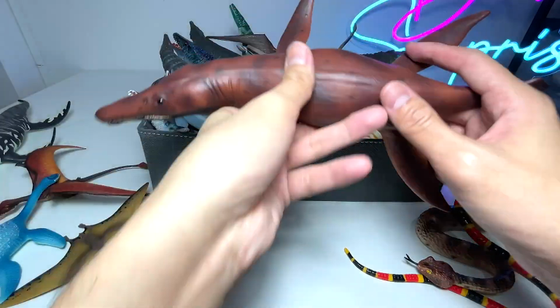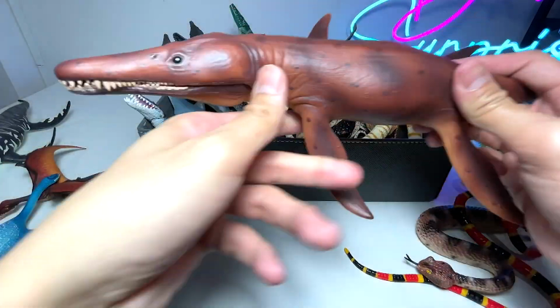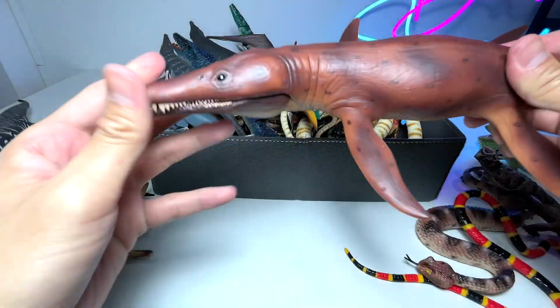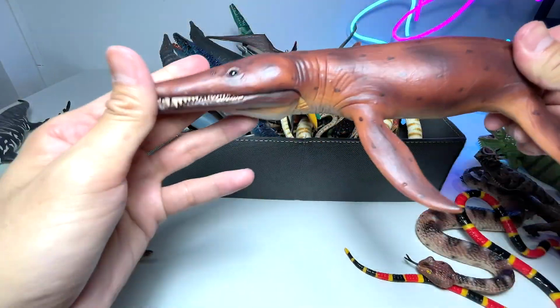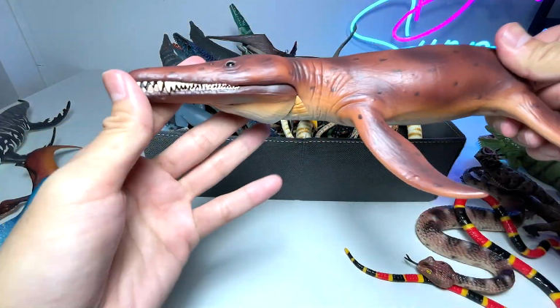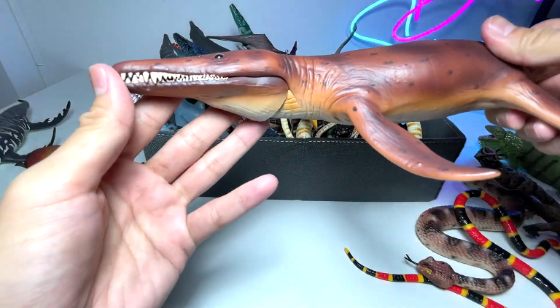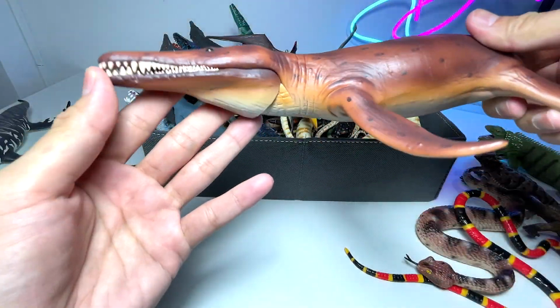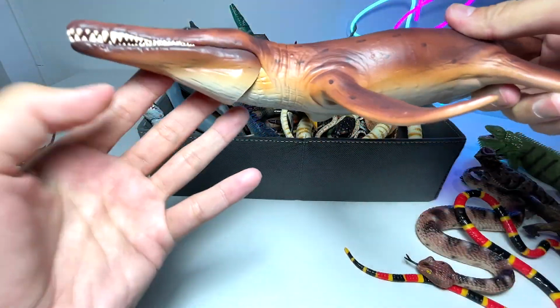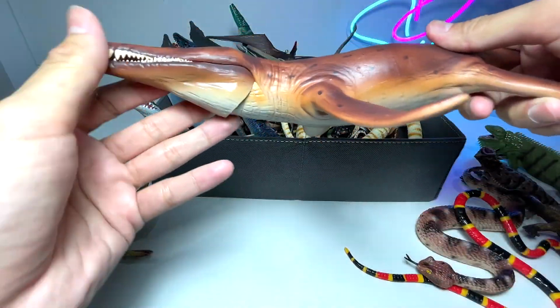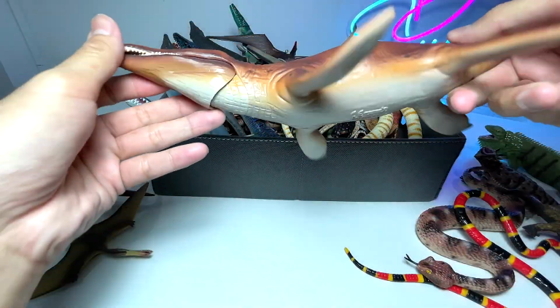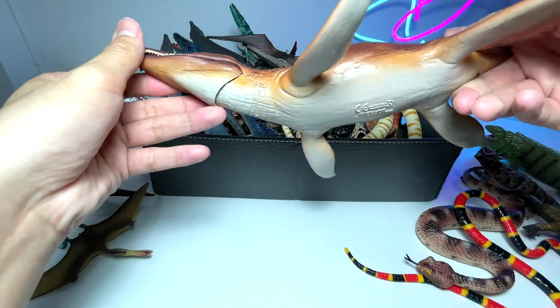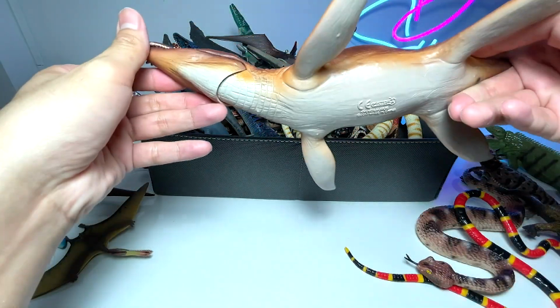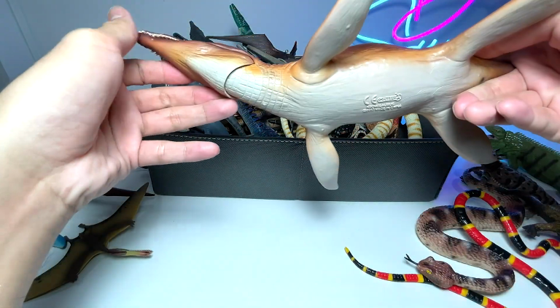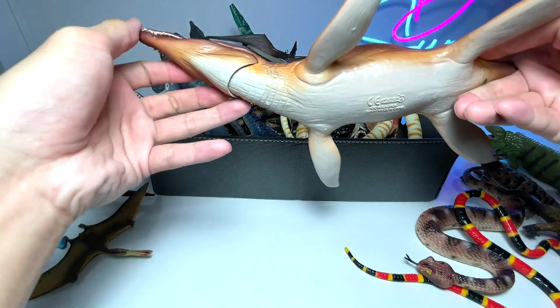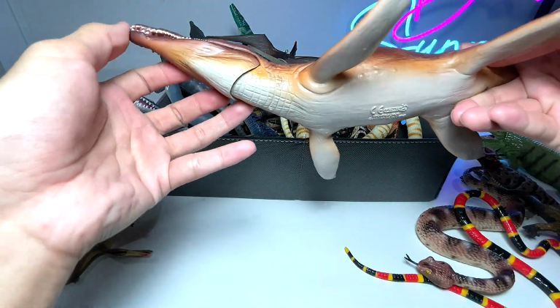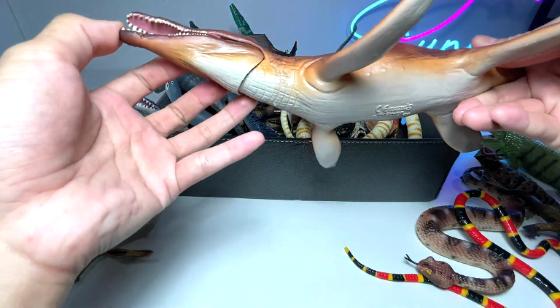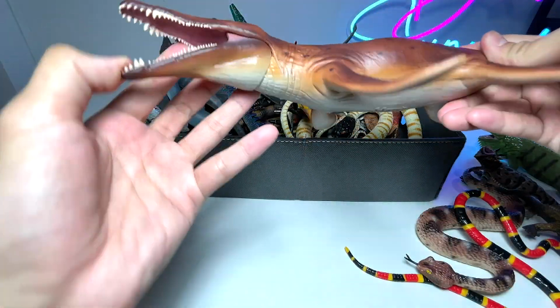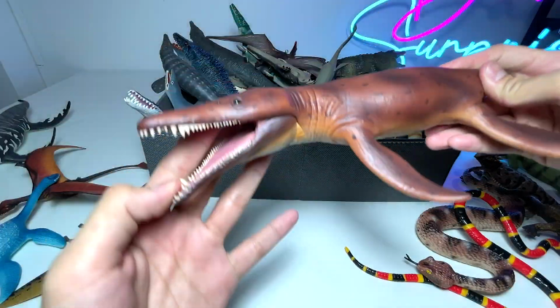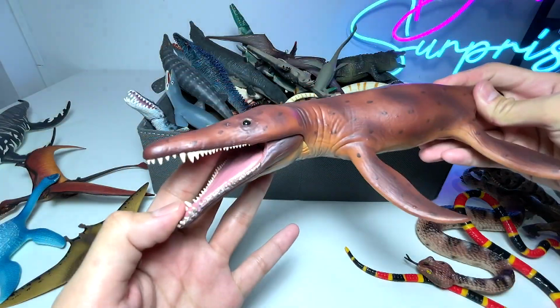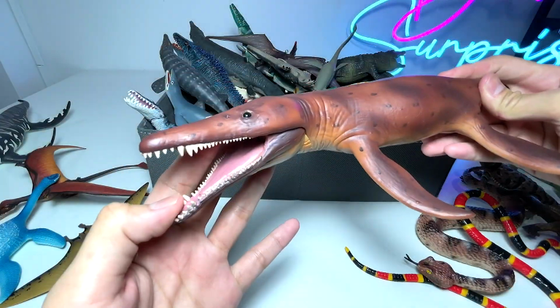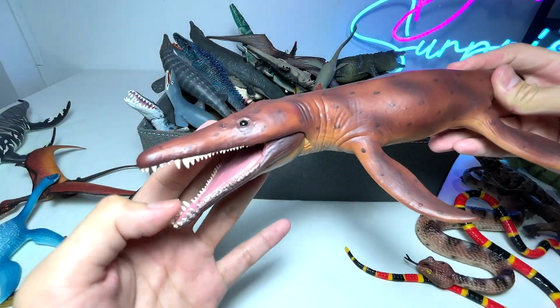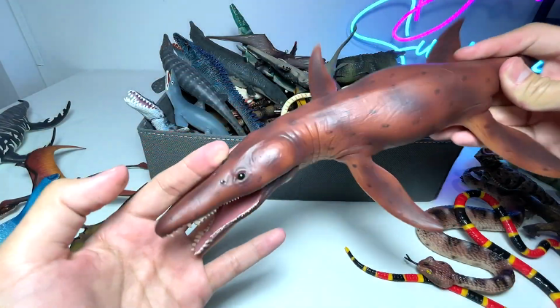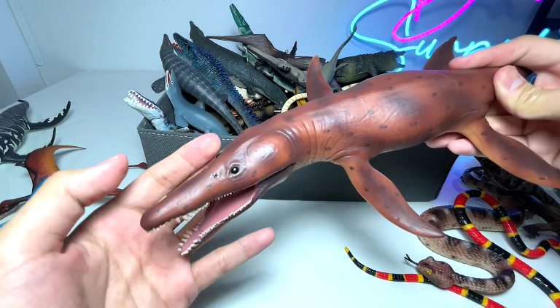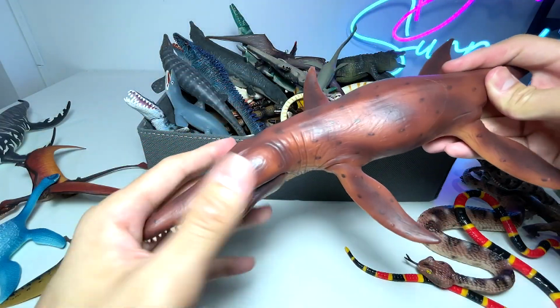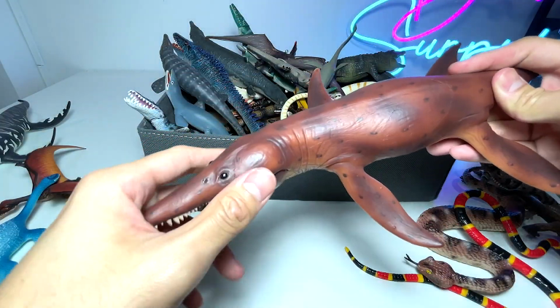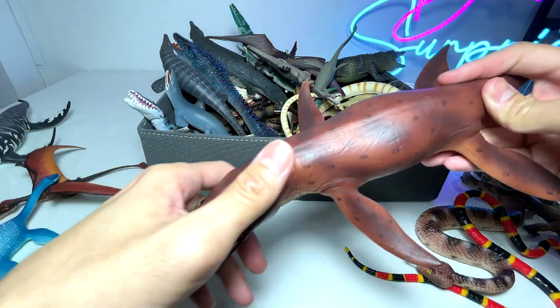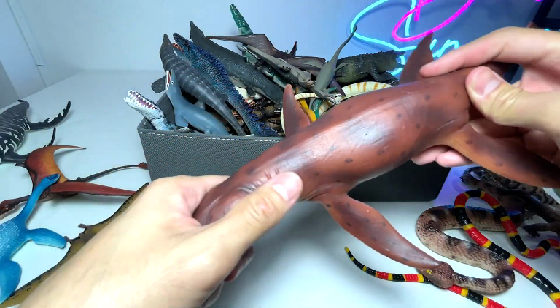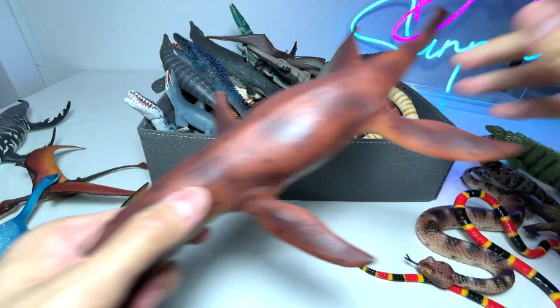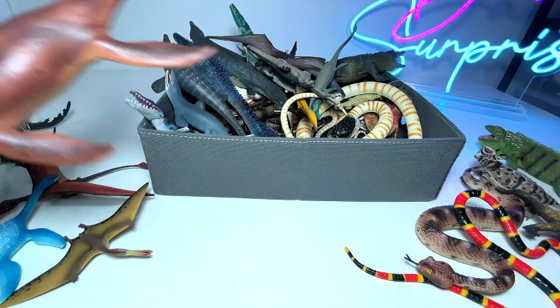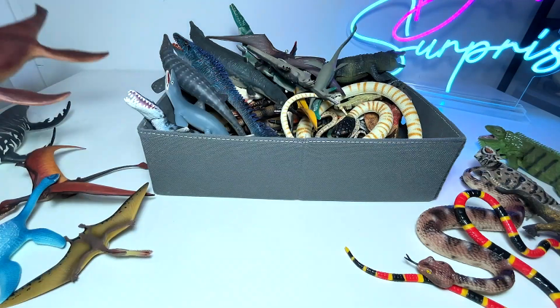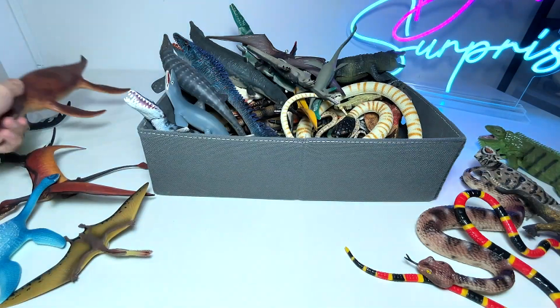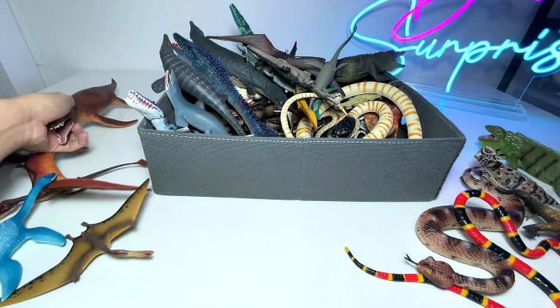Next up, we have another Kronosaurus right over here. This is also a prehistoric marine reptile.